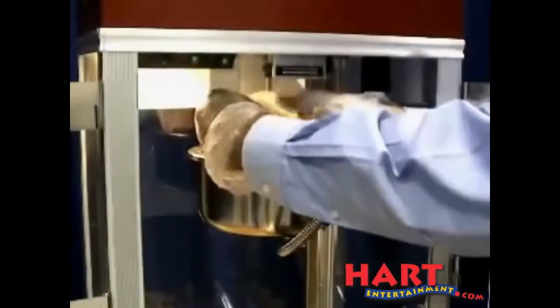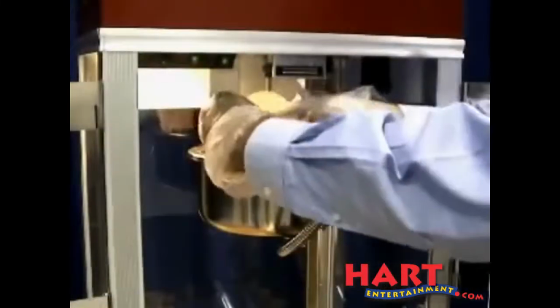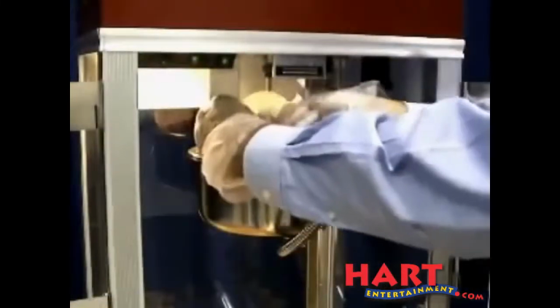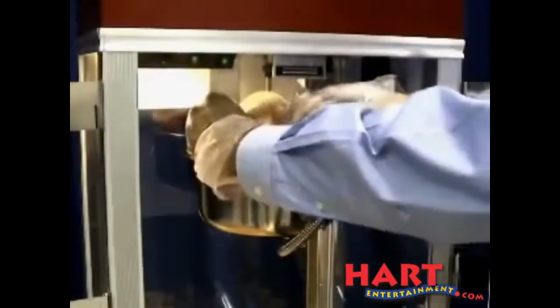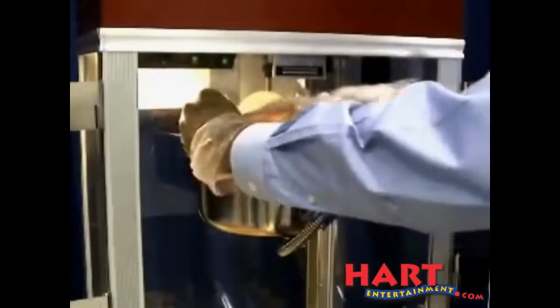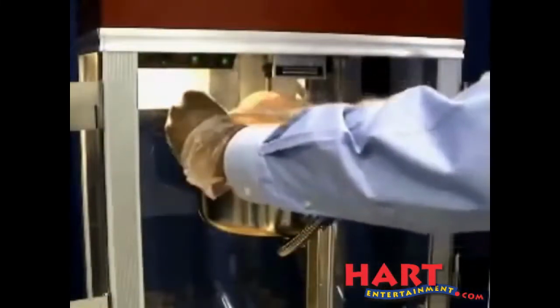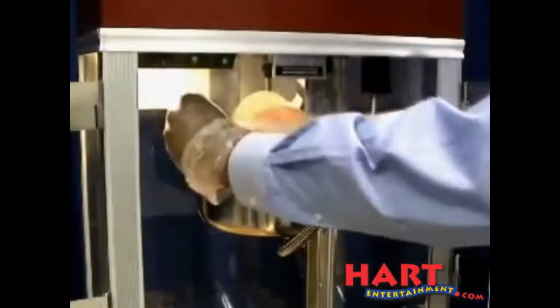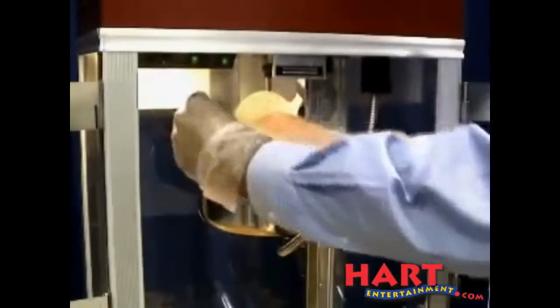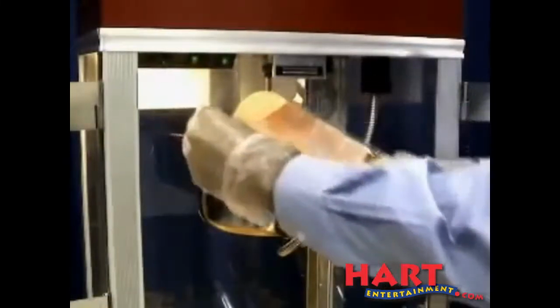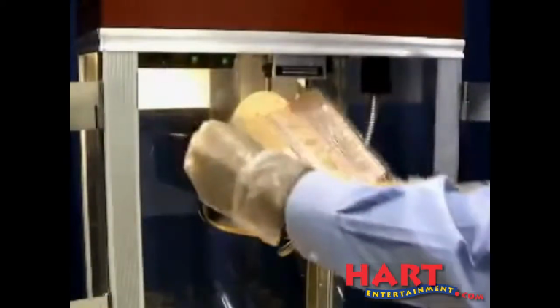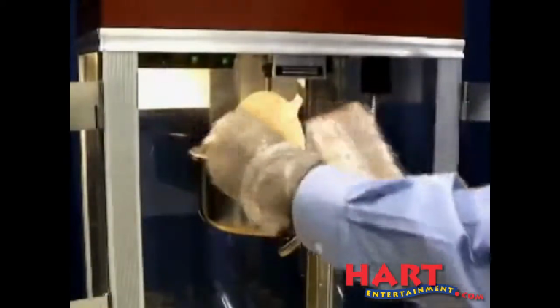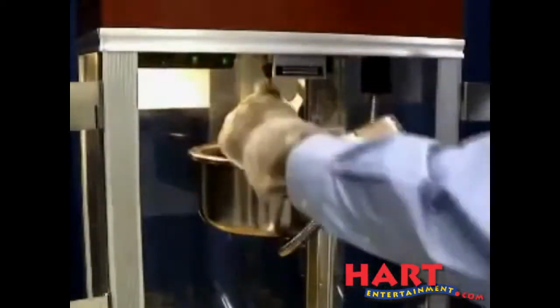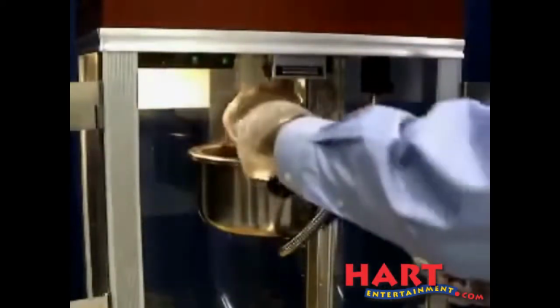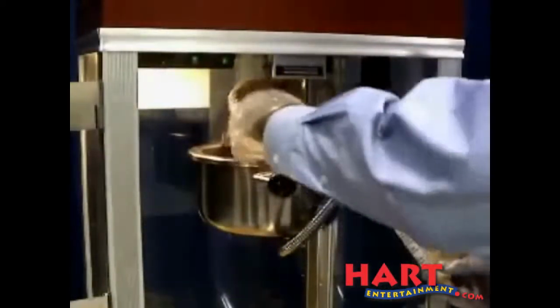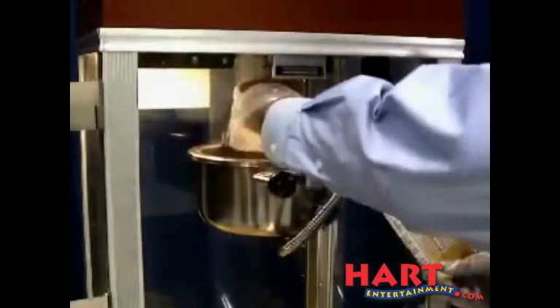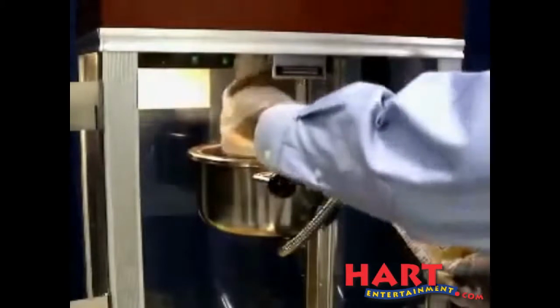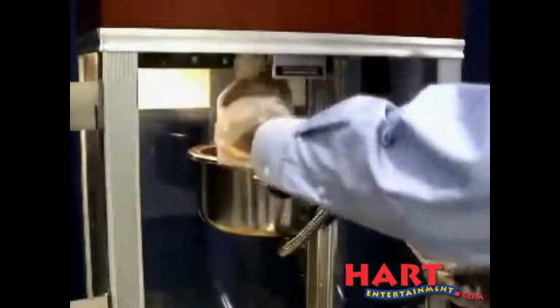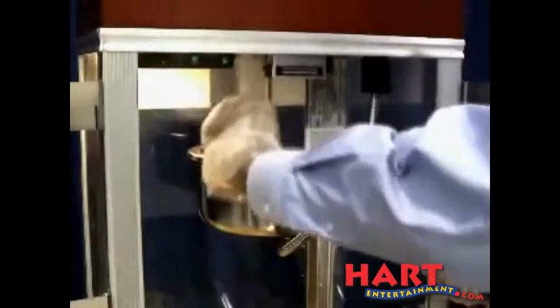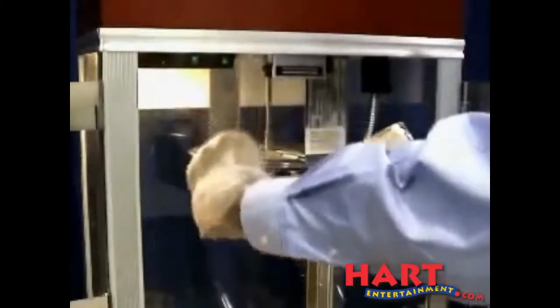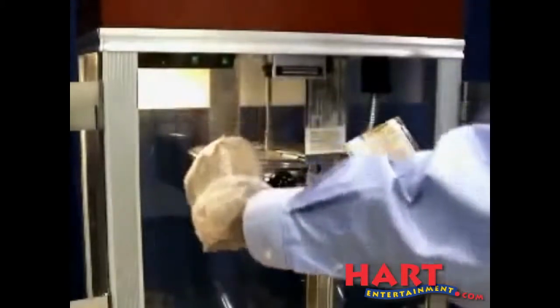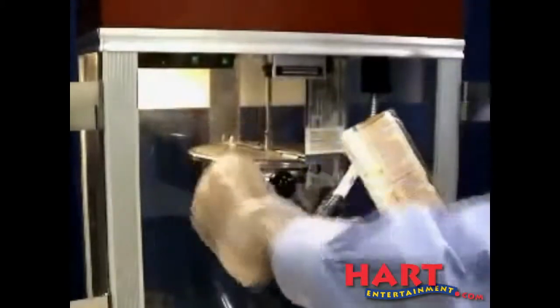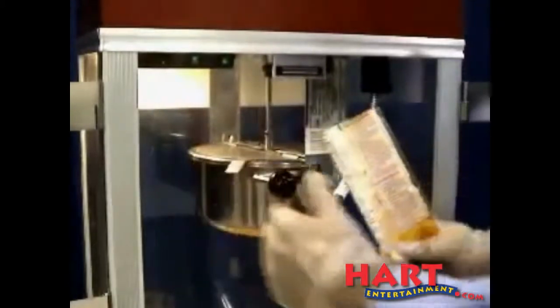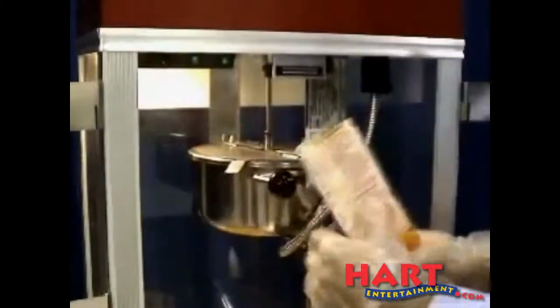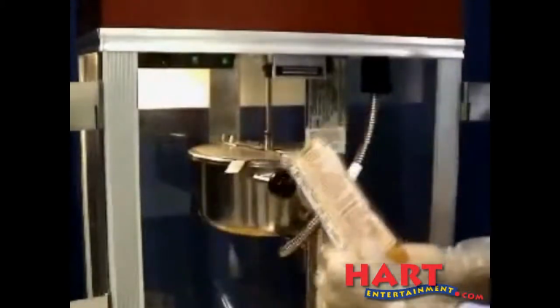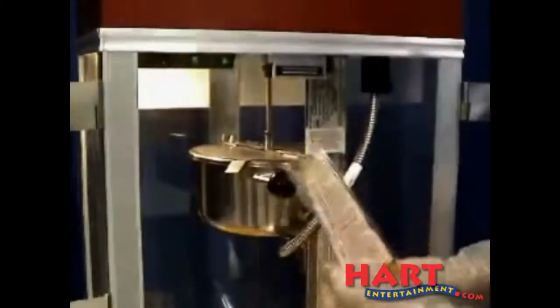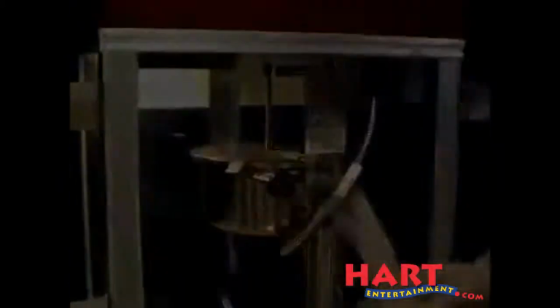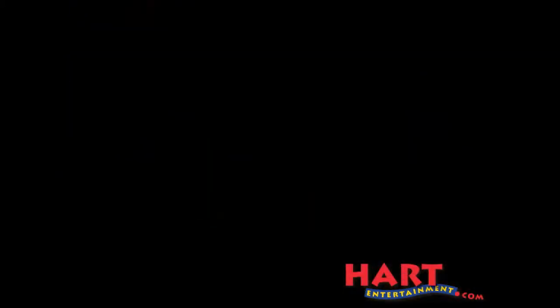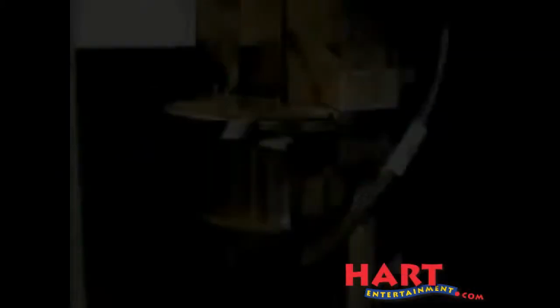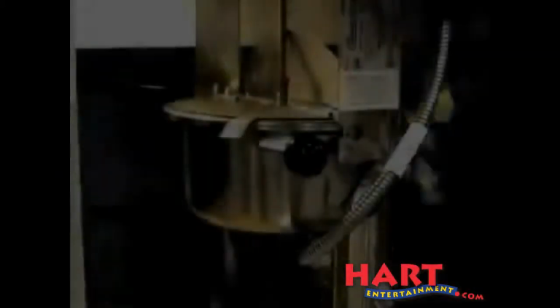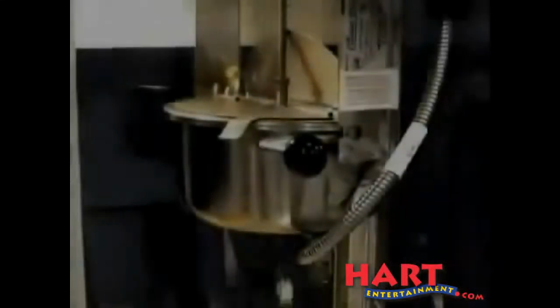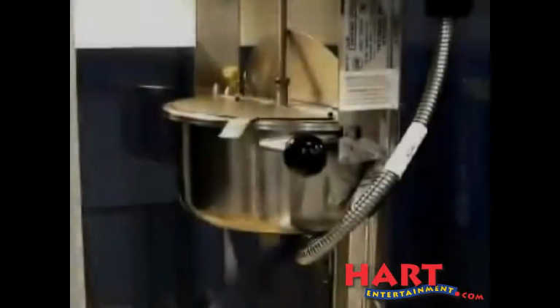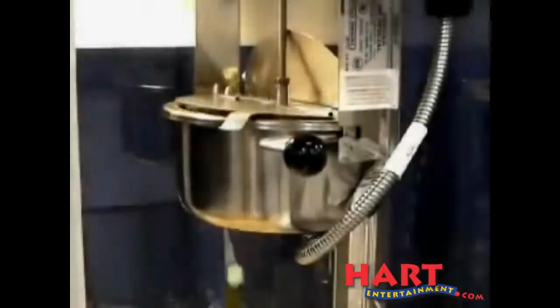Once the kettle heats up, the popcorn will begin to pop. This will take about 3 to 4 minutes to complete.